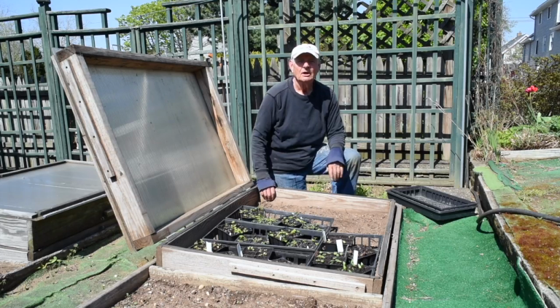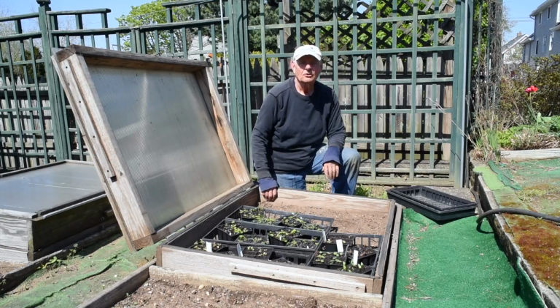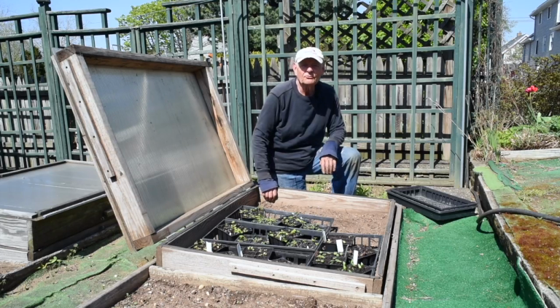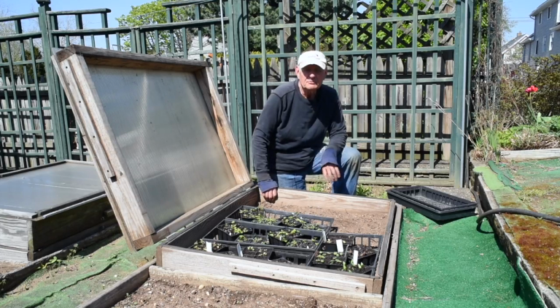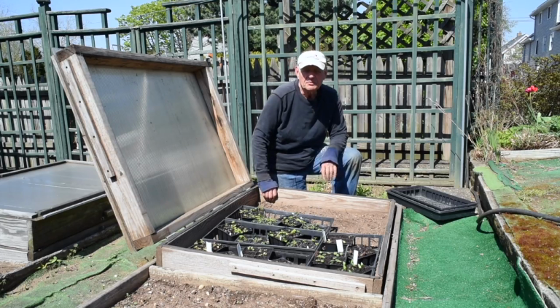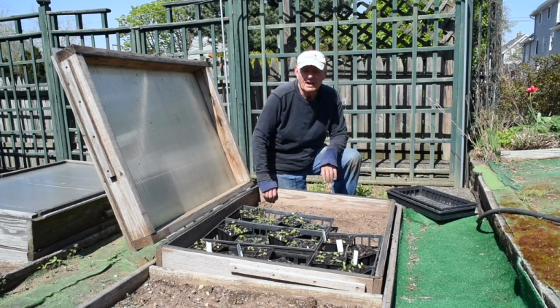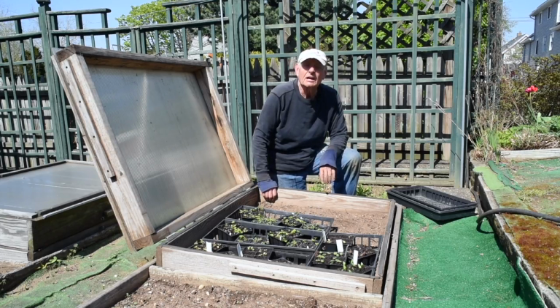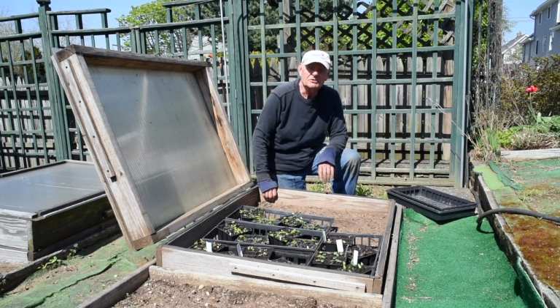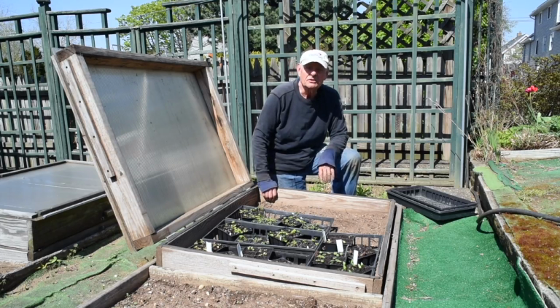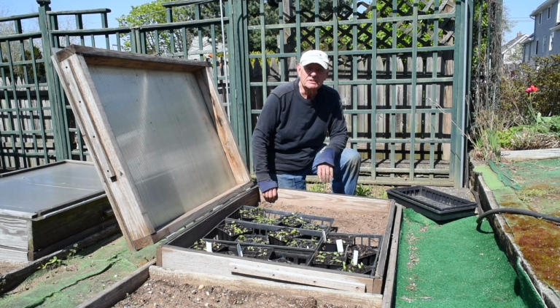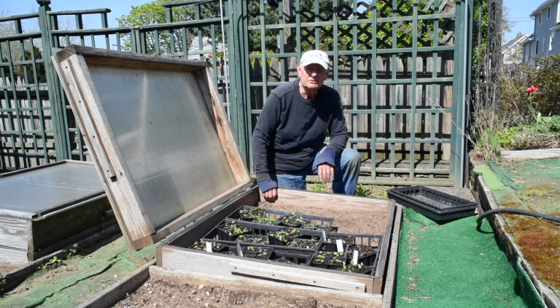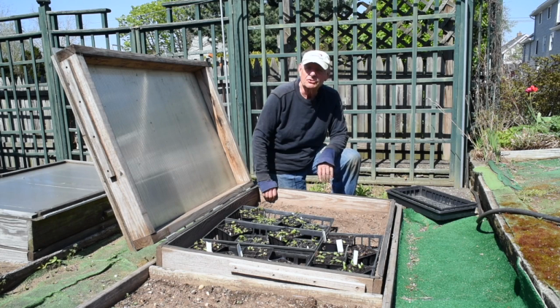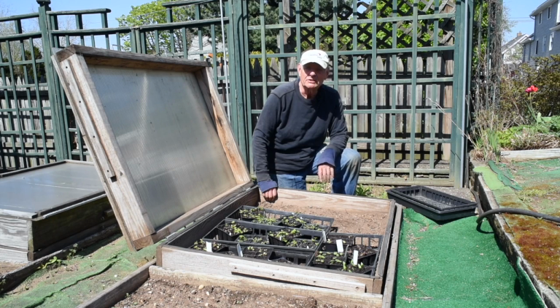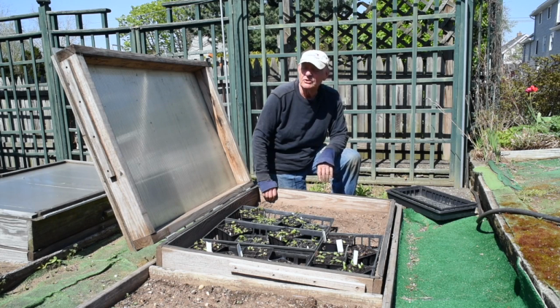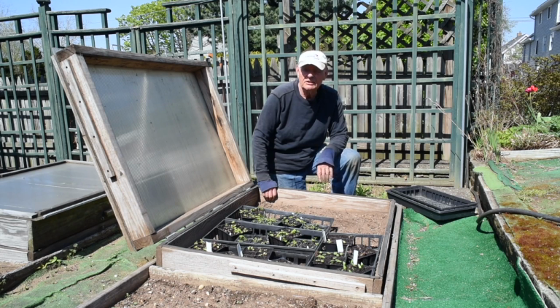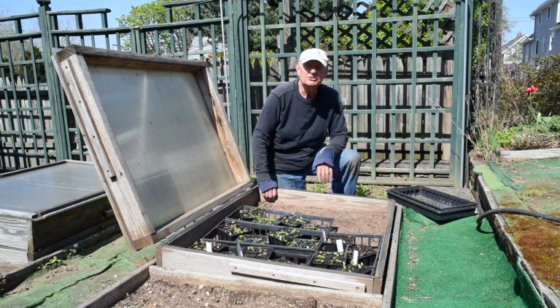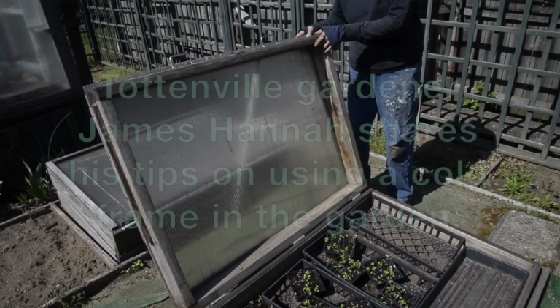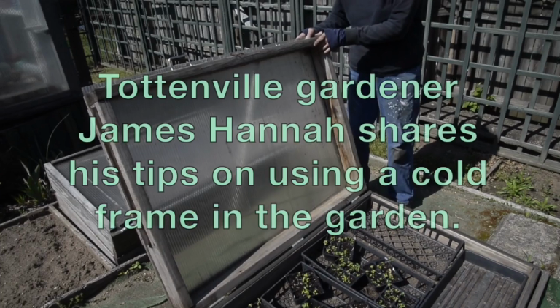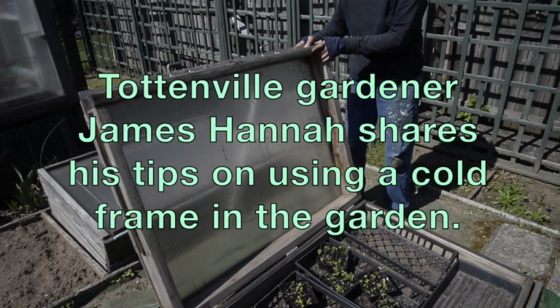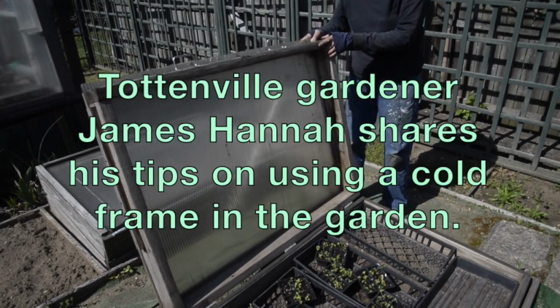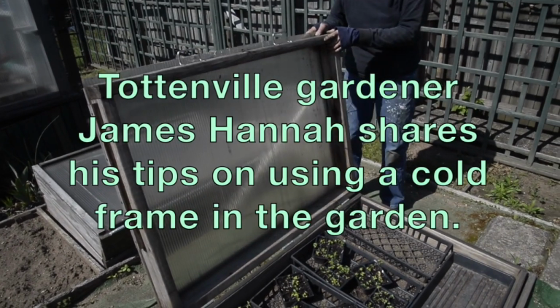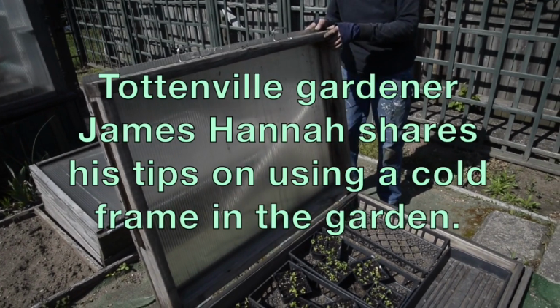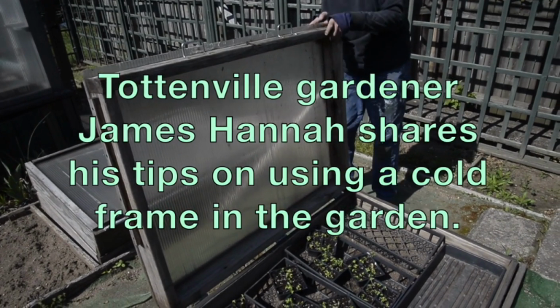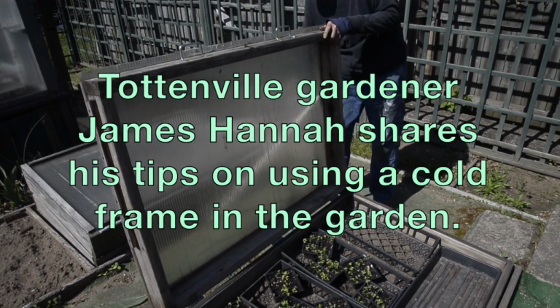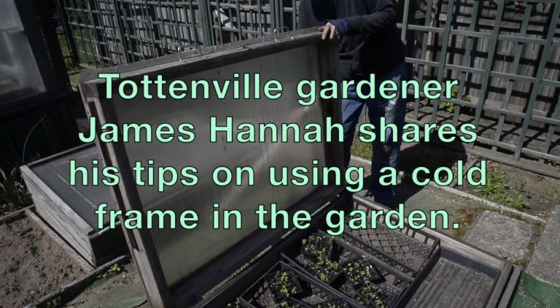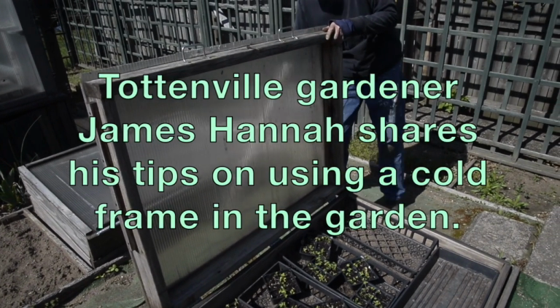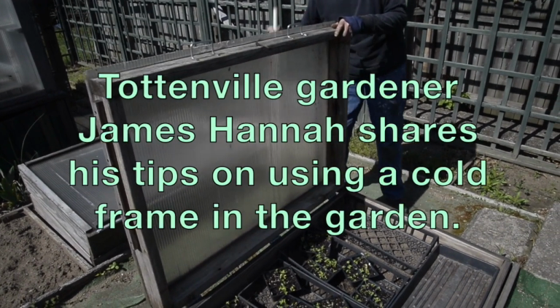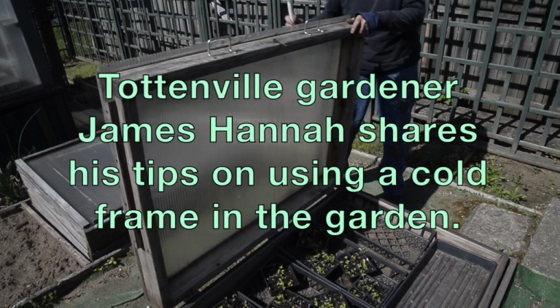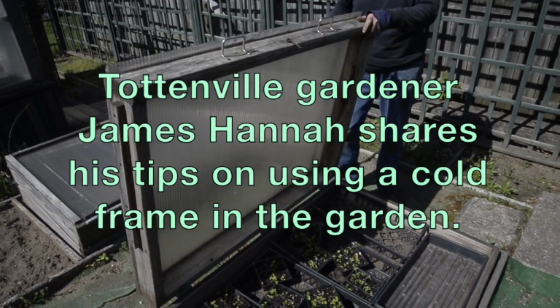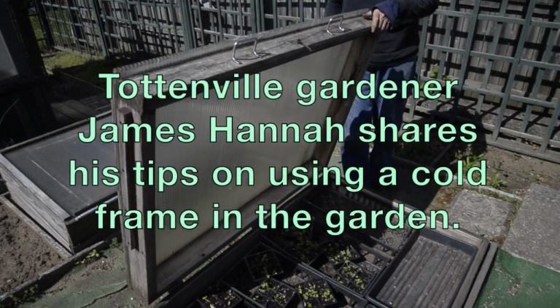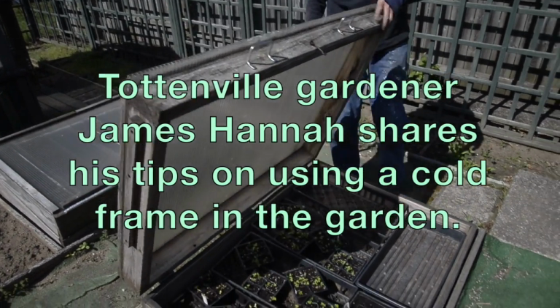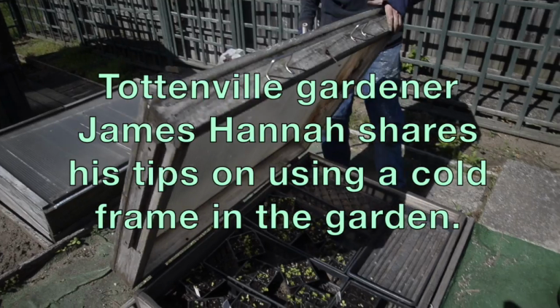Cold frames provide an opportunity to start your gardening season earlier and finish it later. They're easy to build.